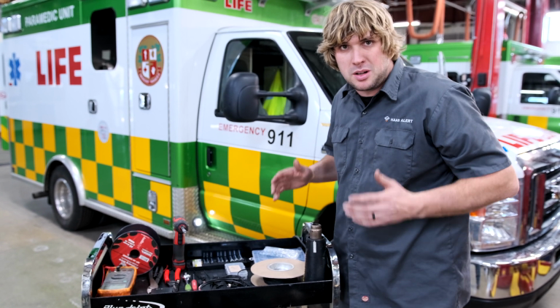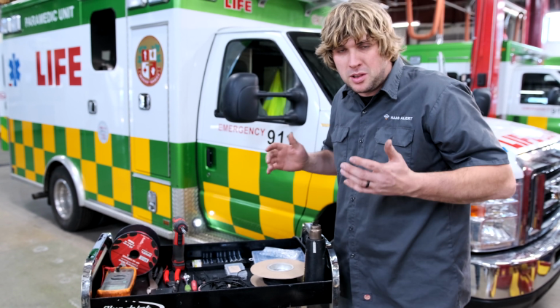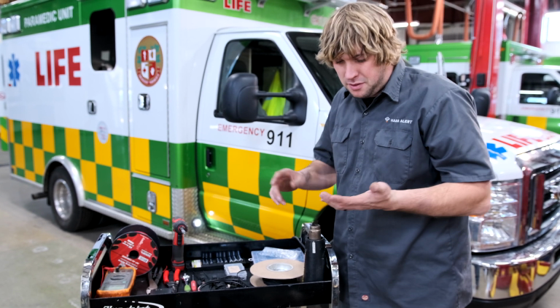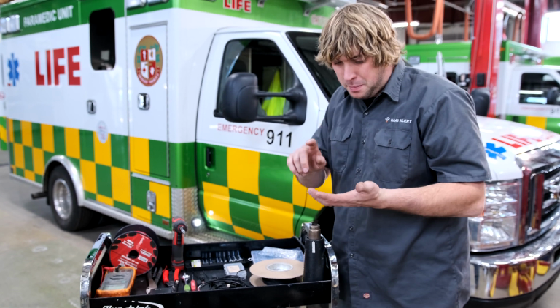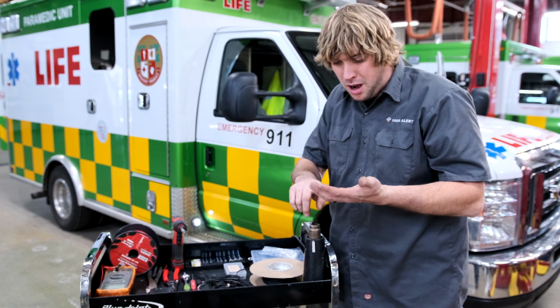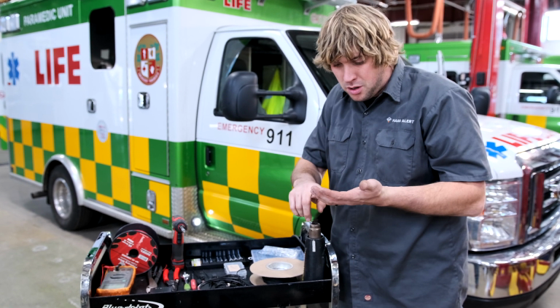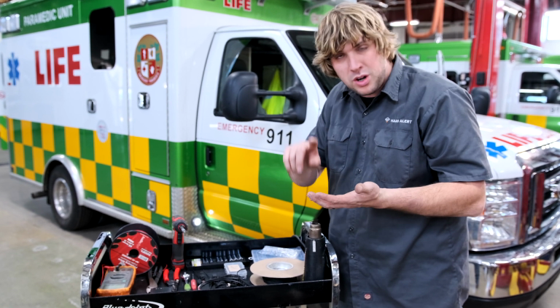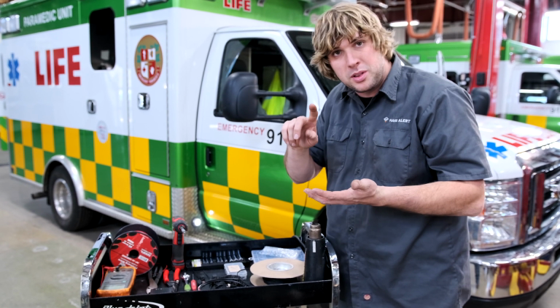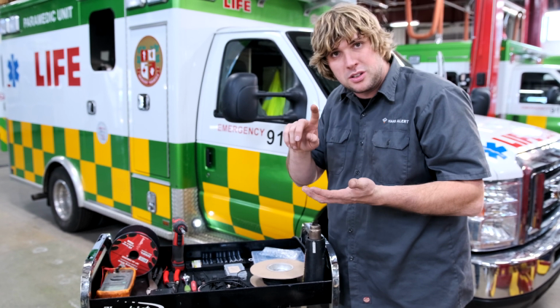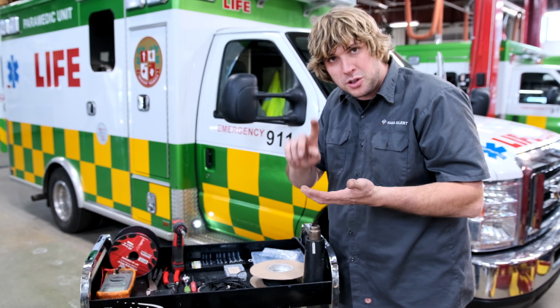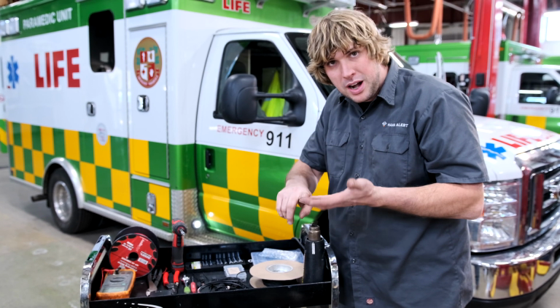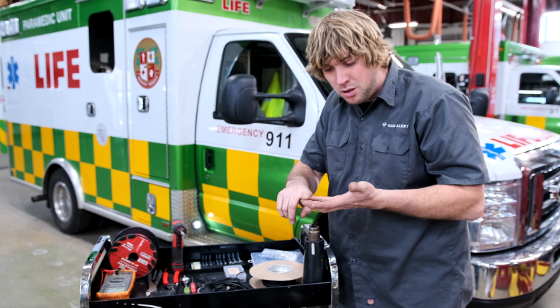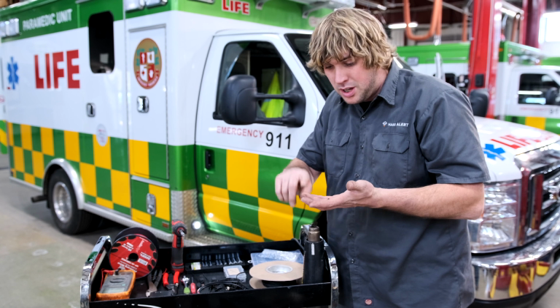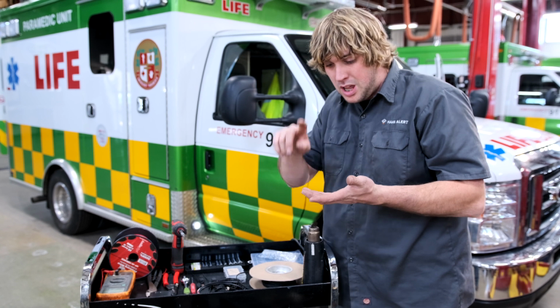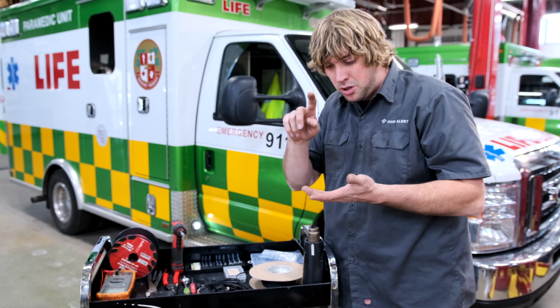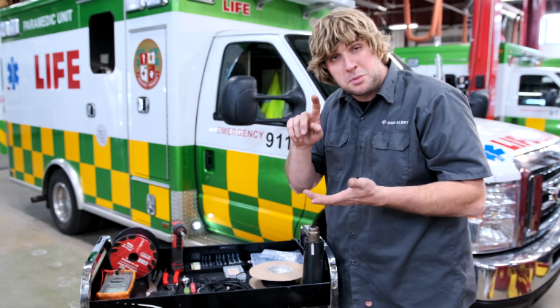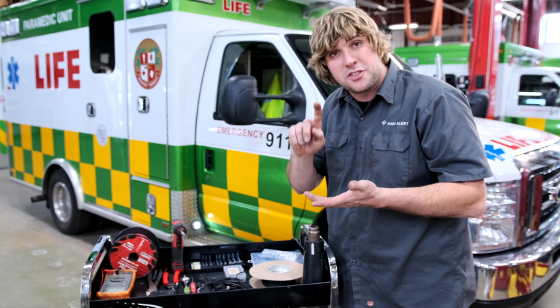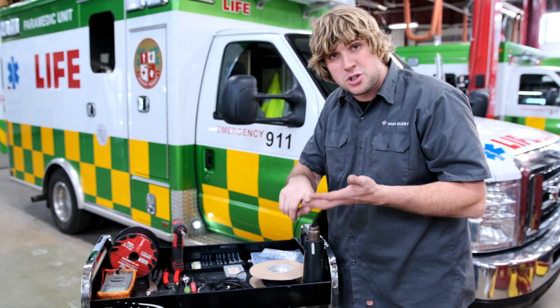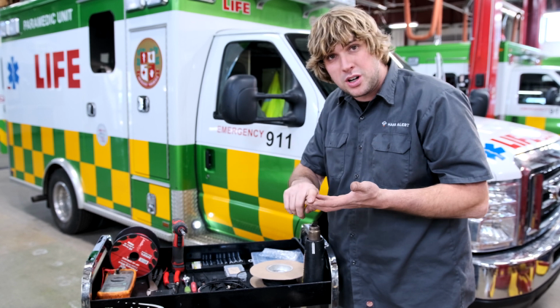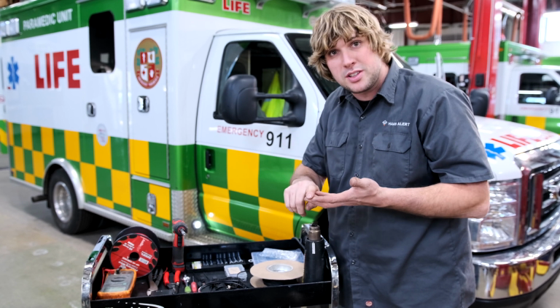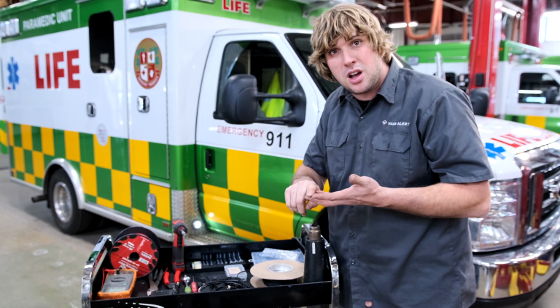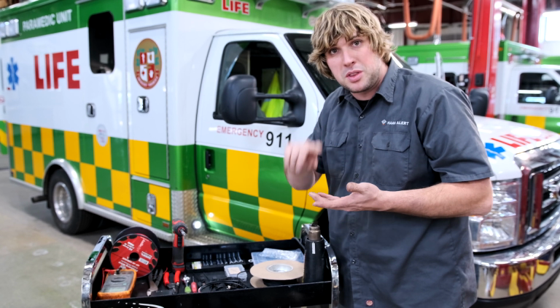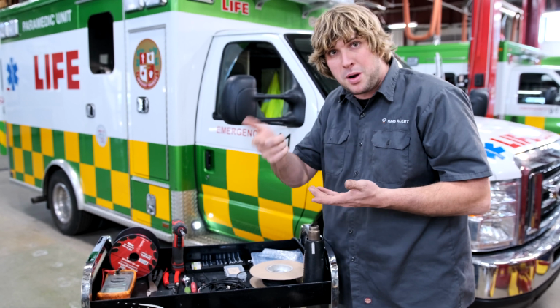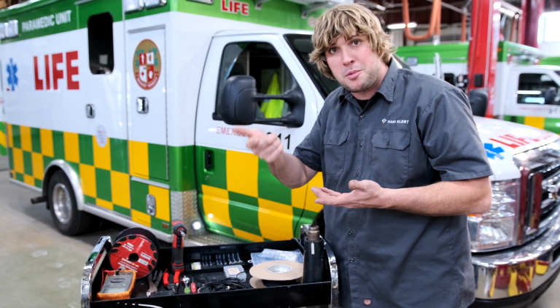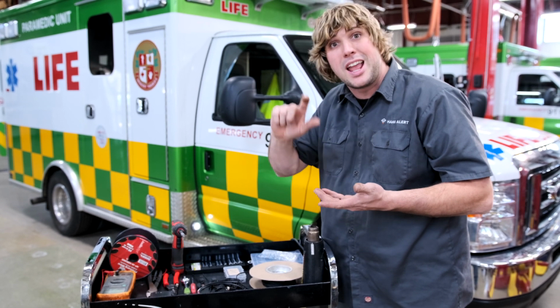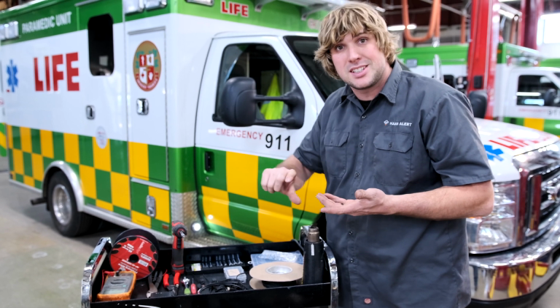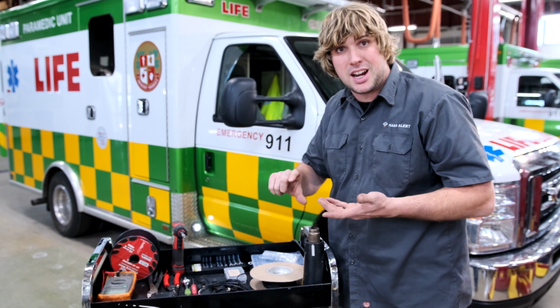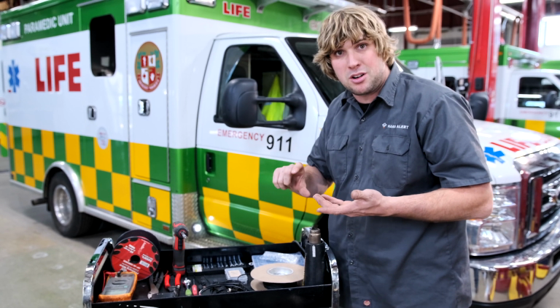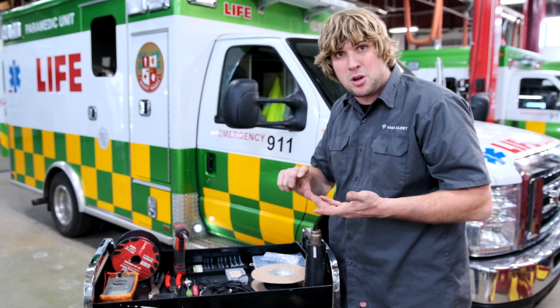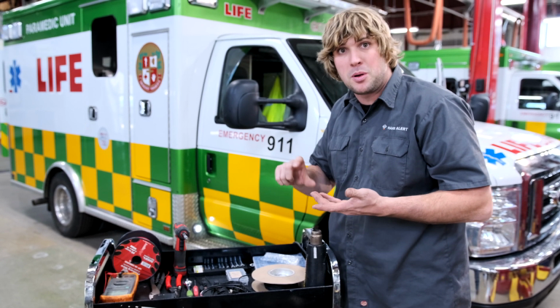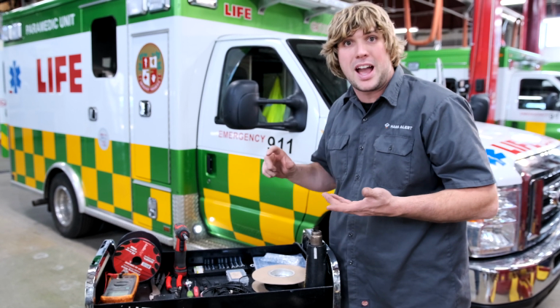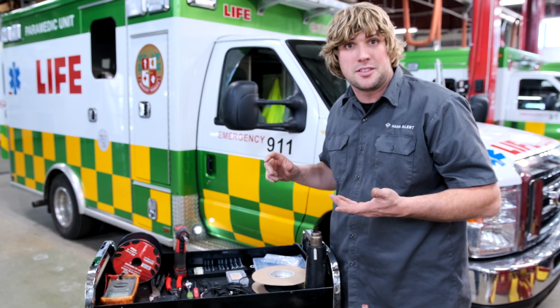We're going to be looking for power, we're going to be looking for ground, and we're looking for a trigger that's on when the primary and secondary mode are both active.